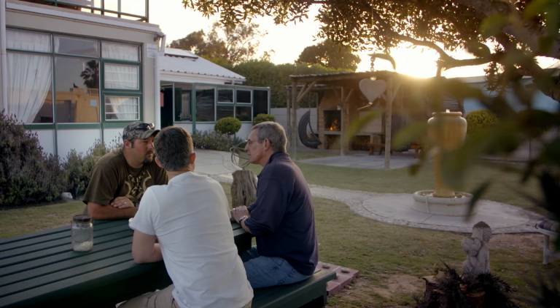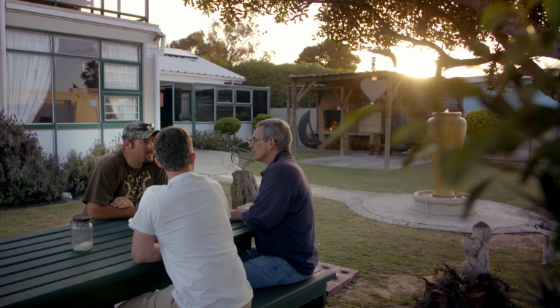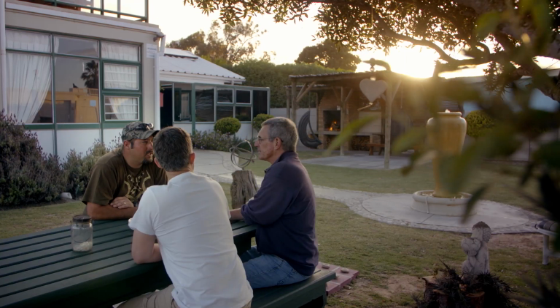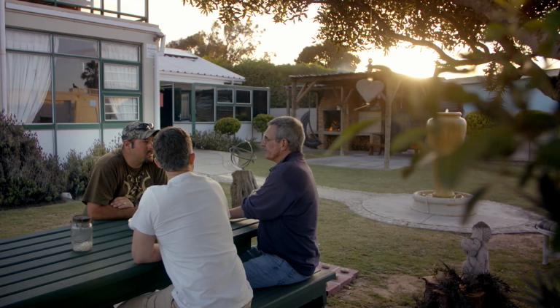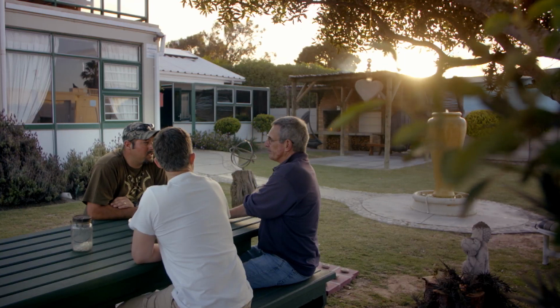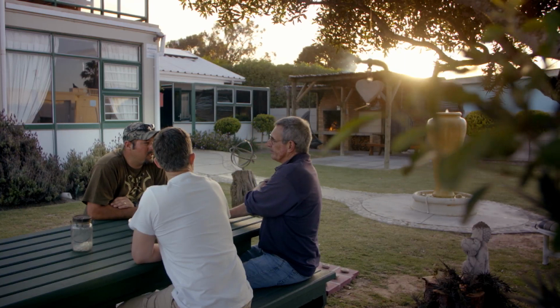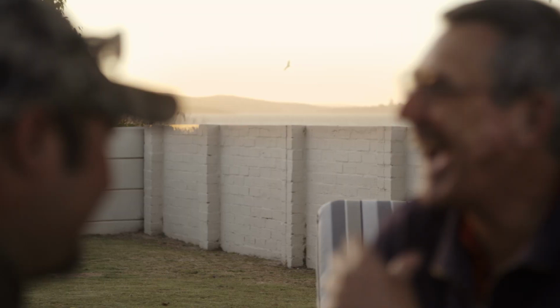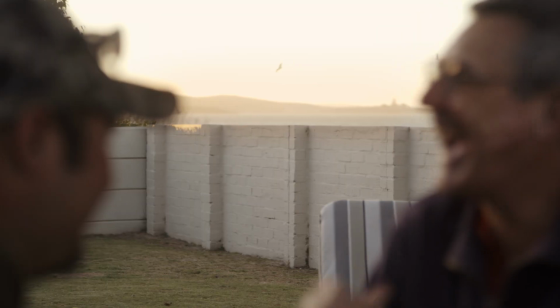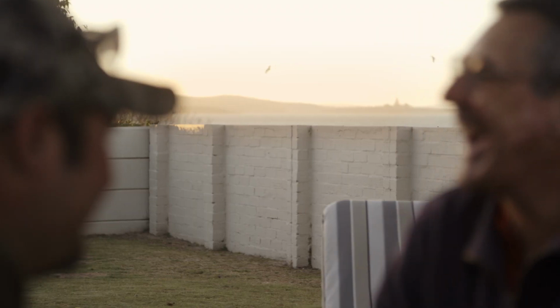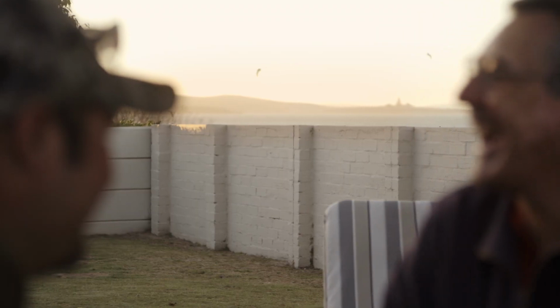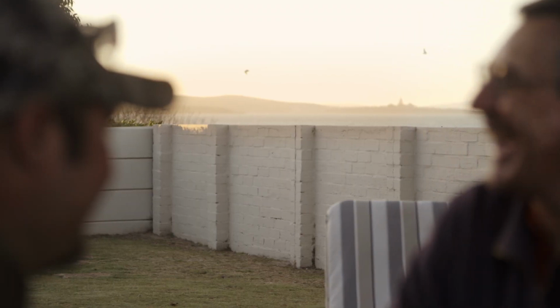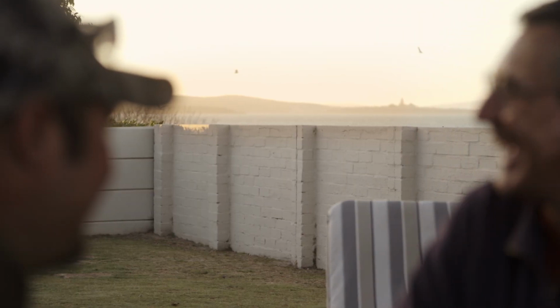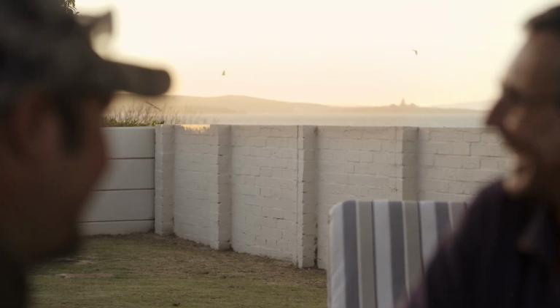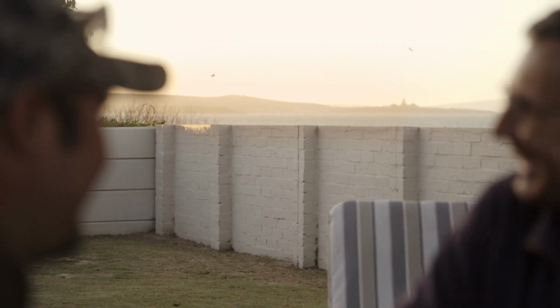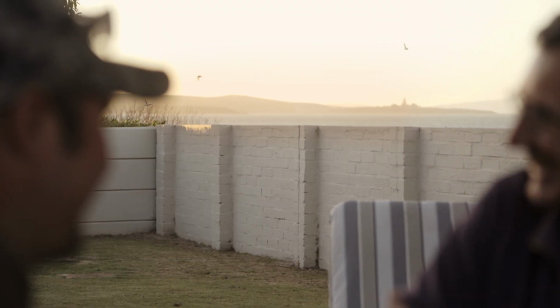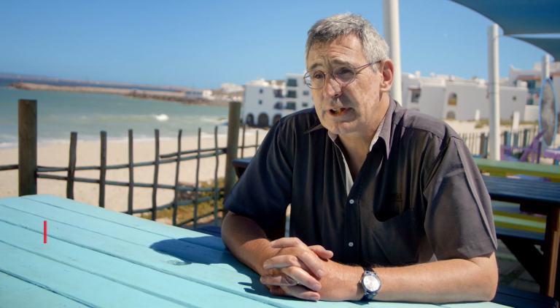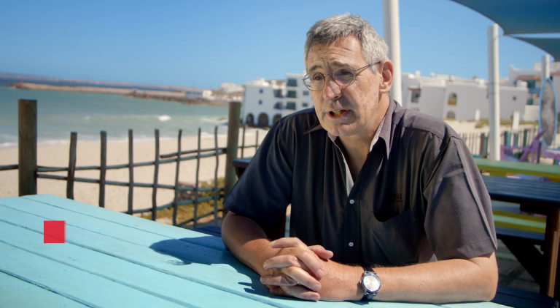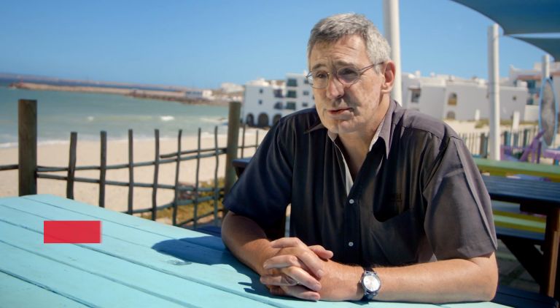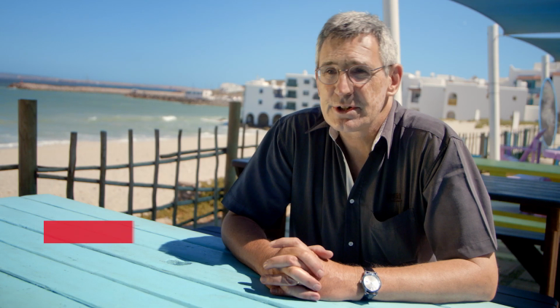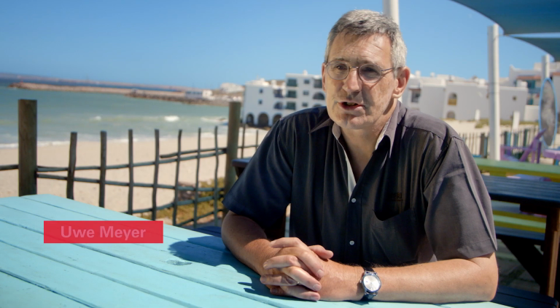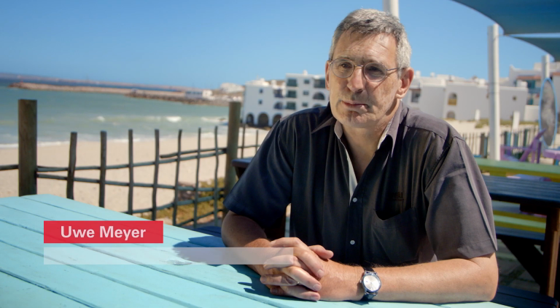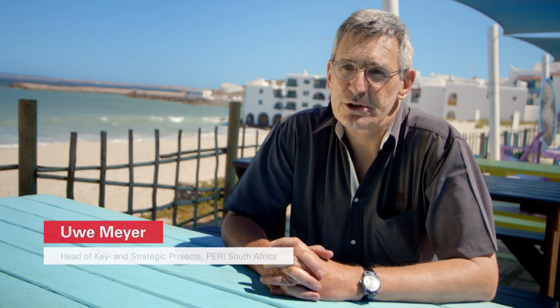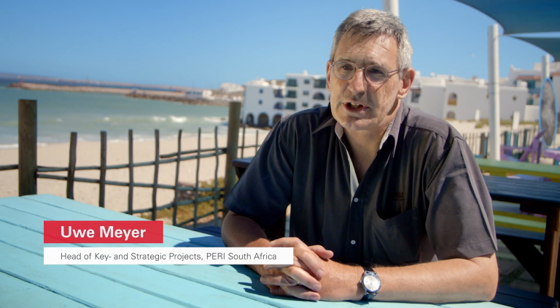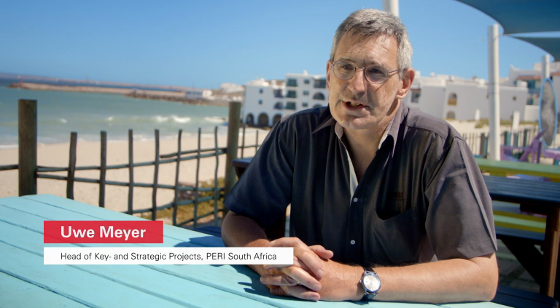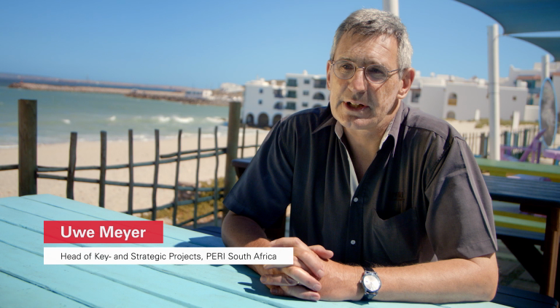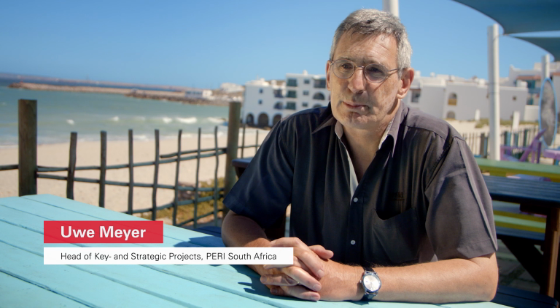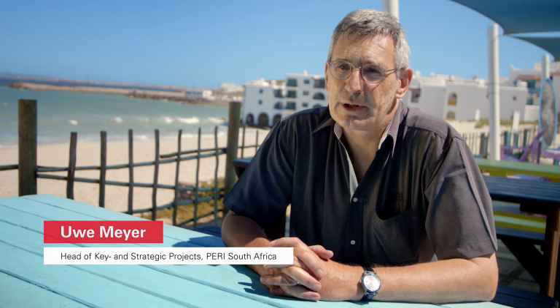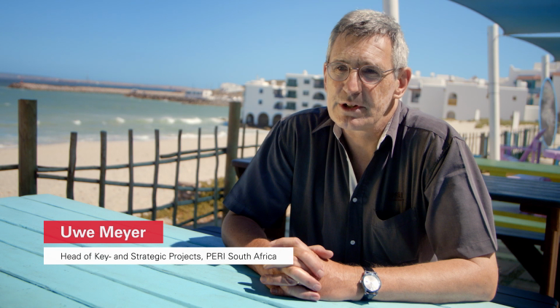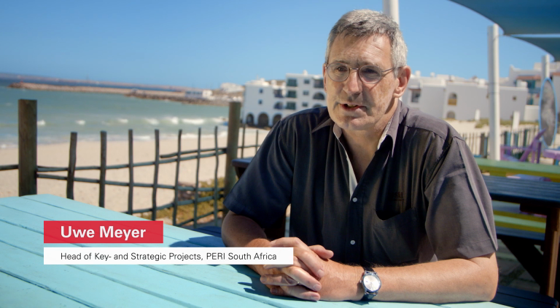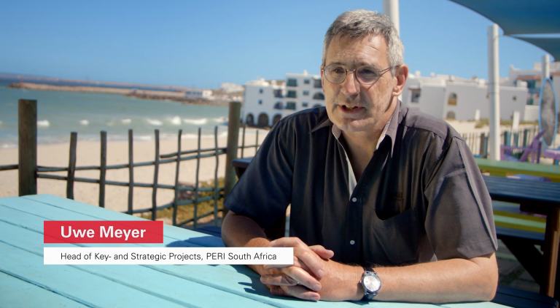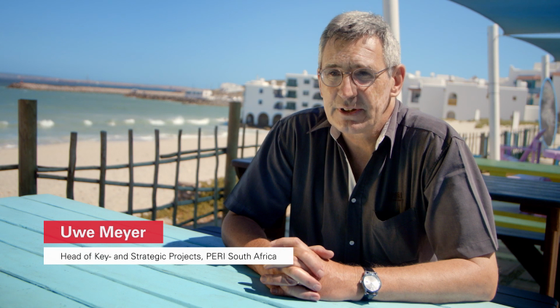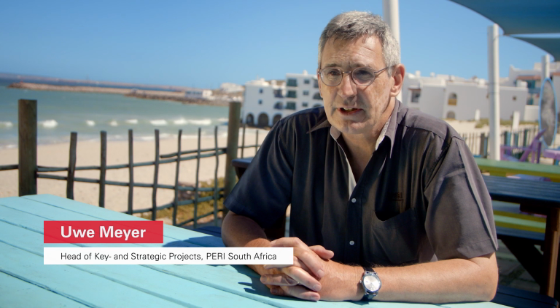My name is Uwe Meyer. I'm Head of Key and Strategic Projects at PERI South Africa.